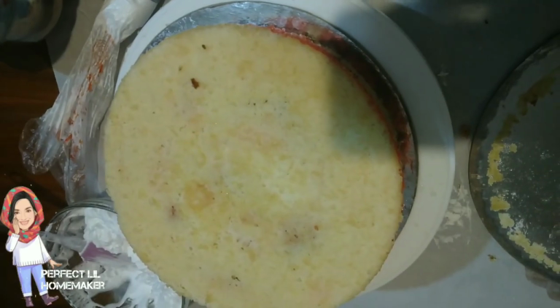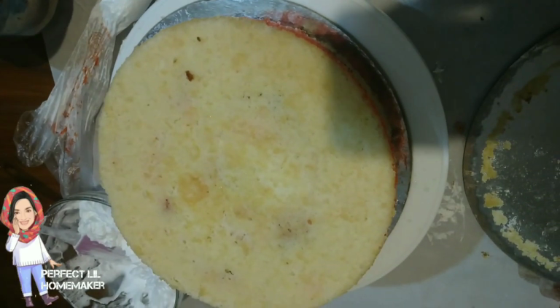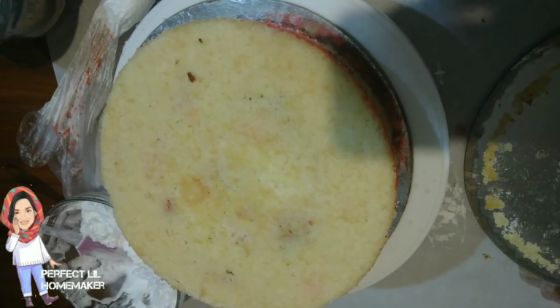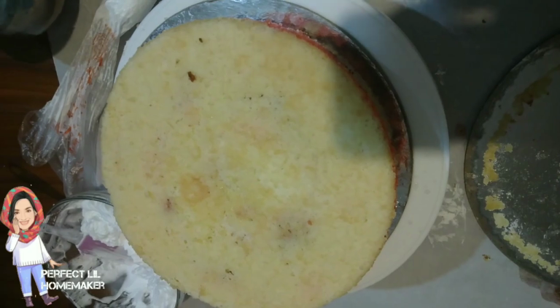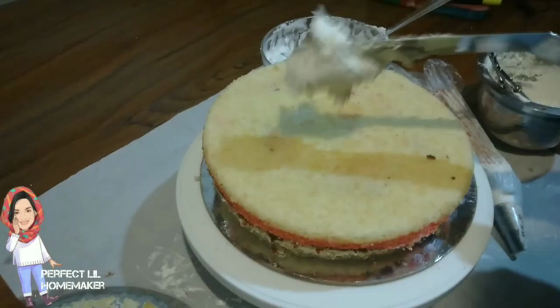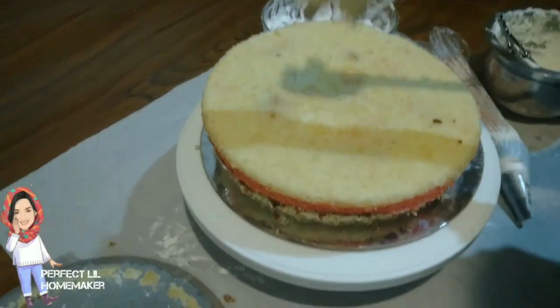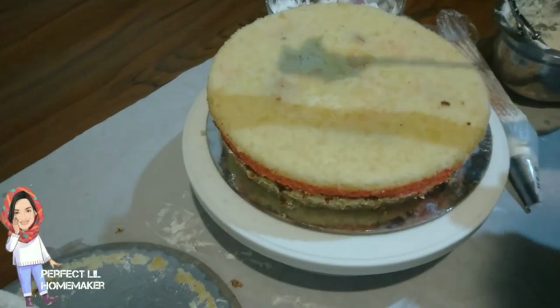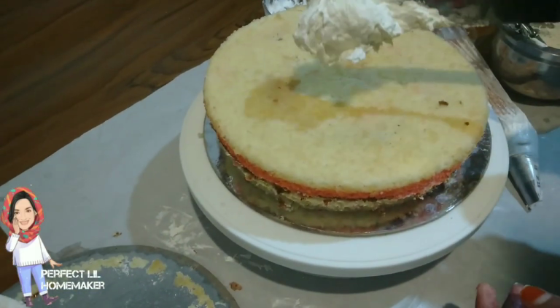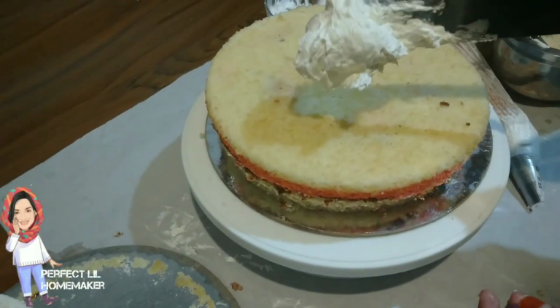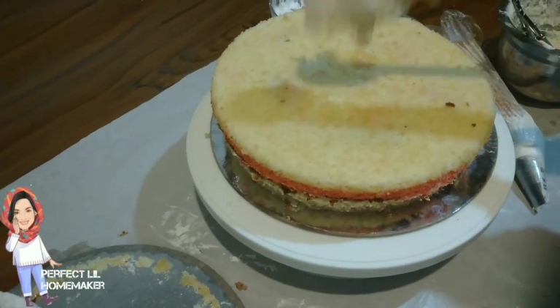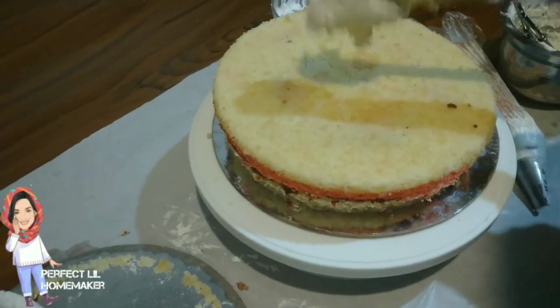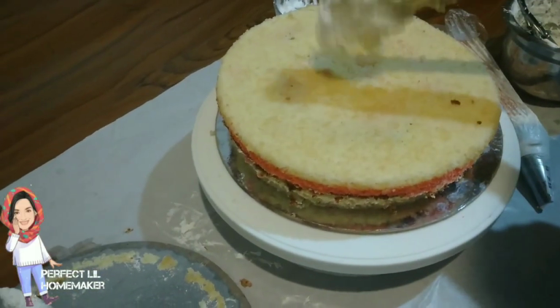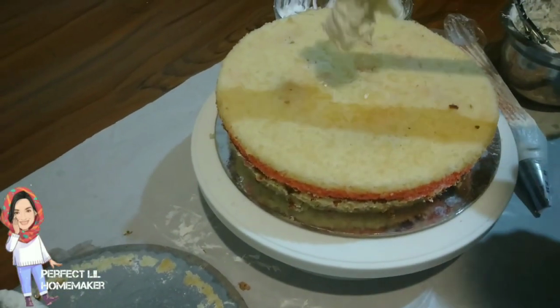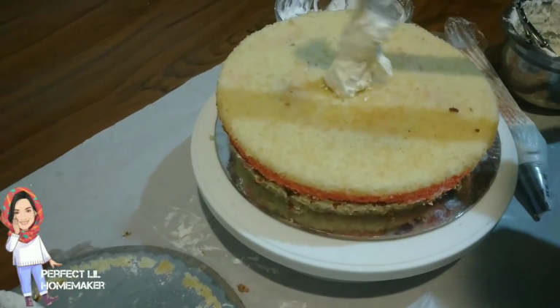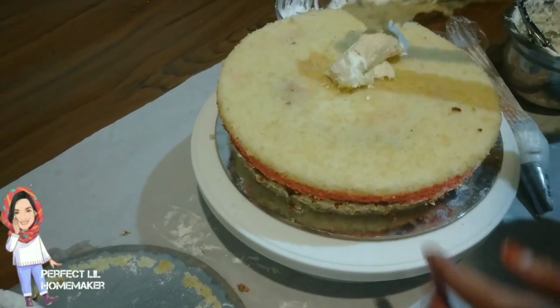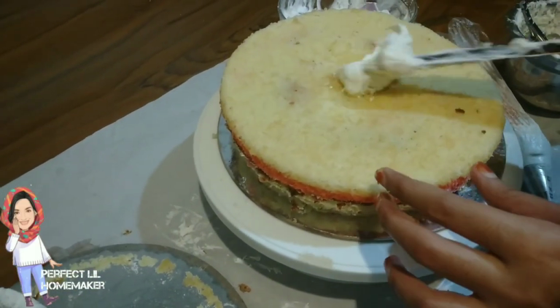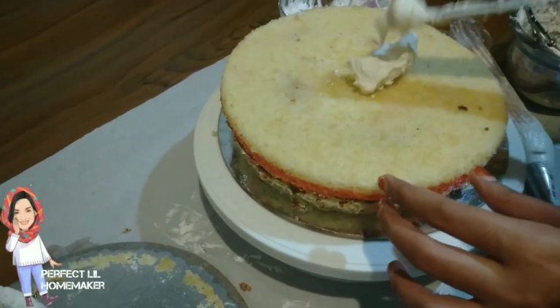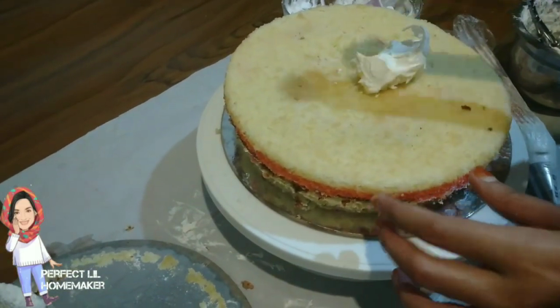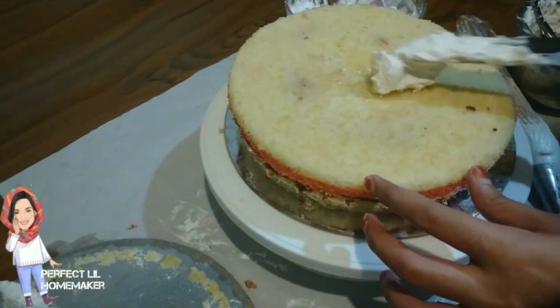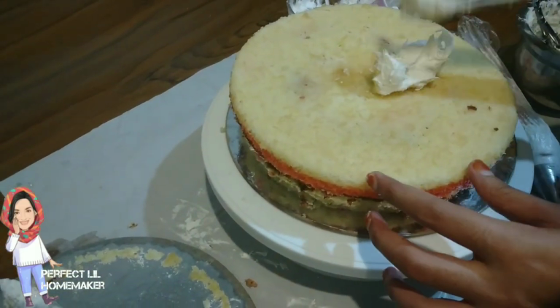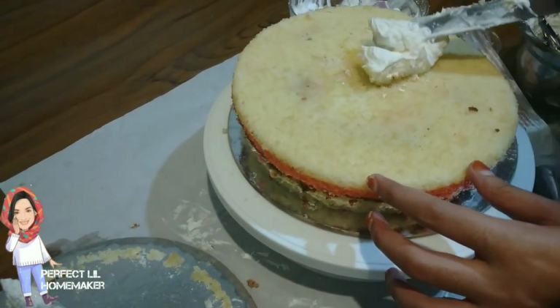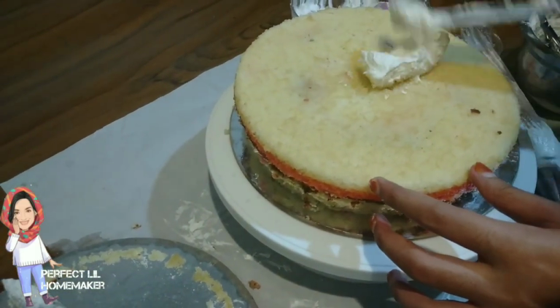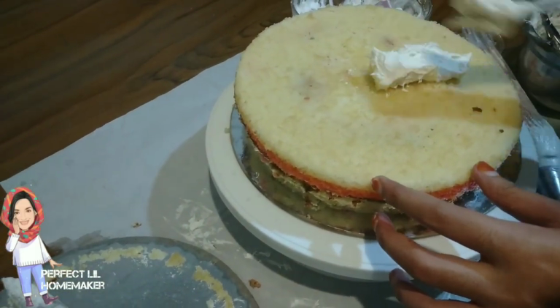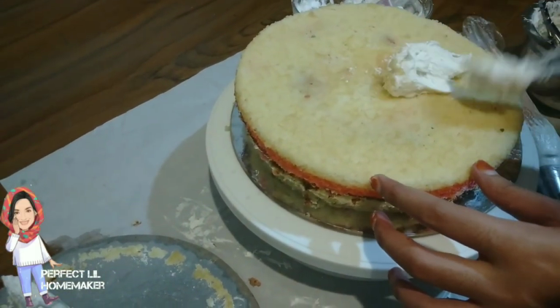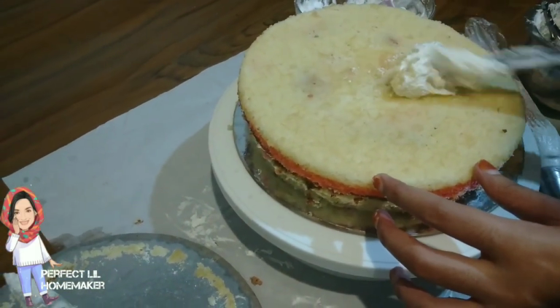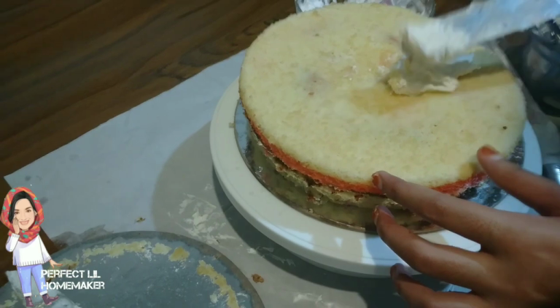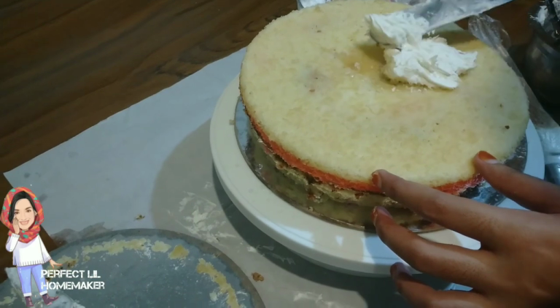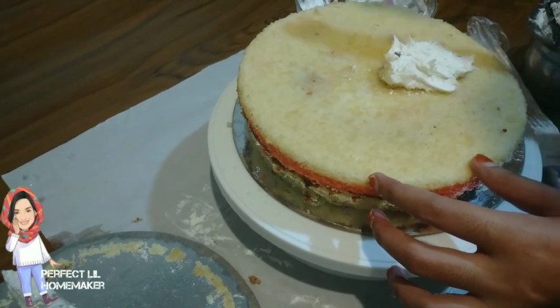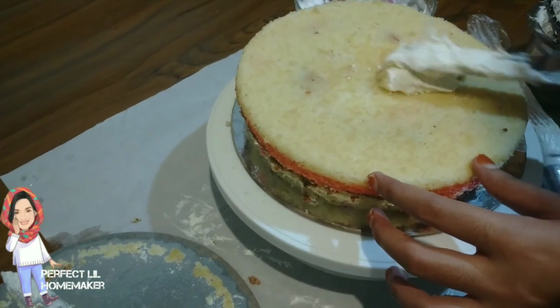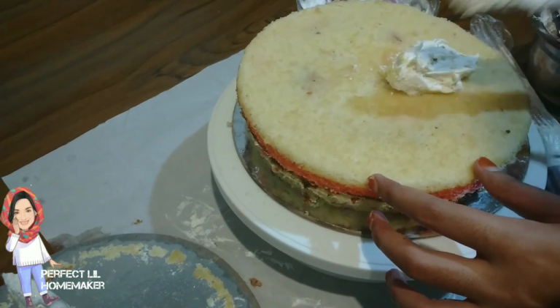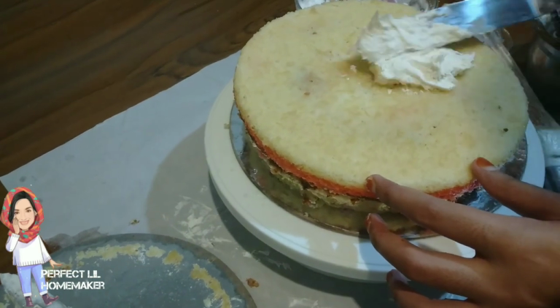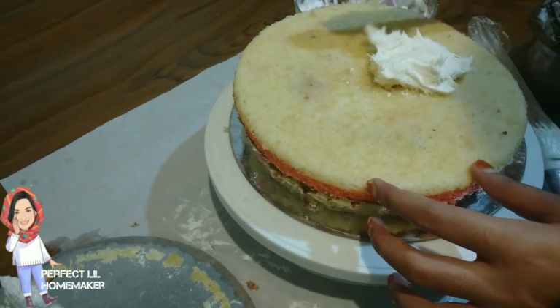If you have the same layer, you can print the layer in the first layer.